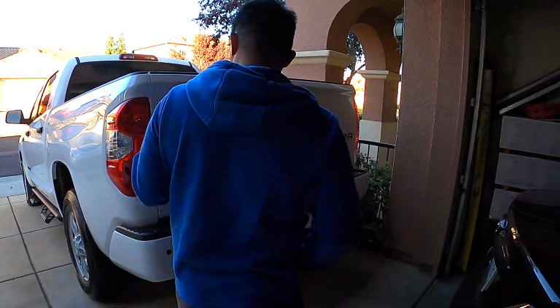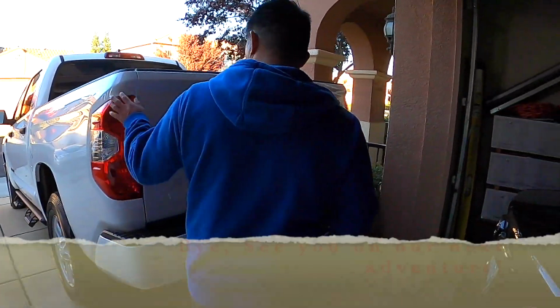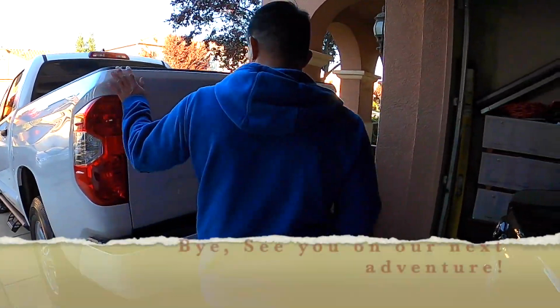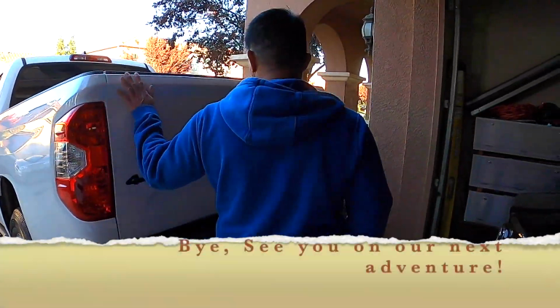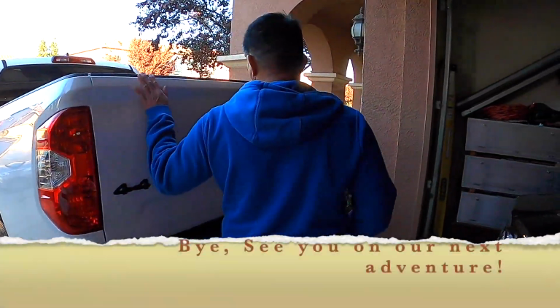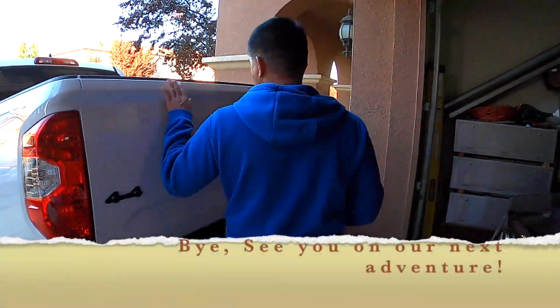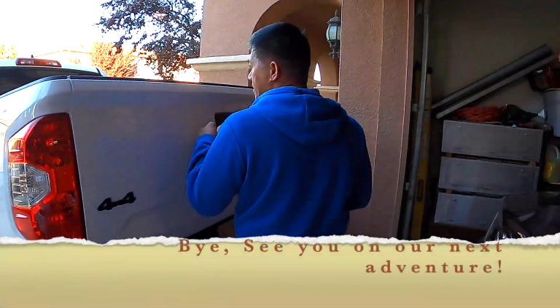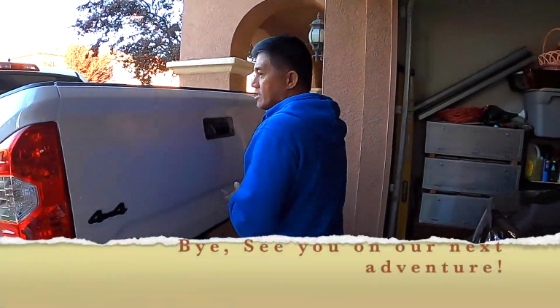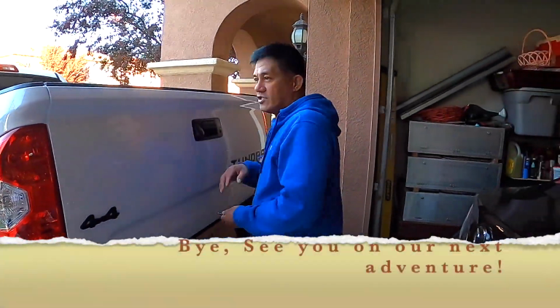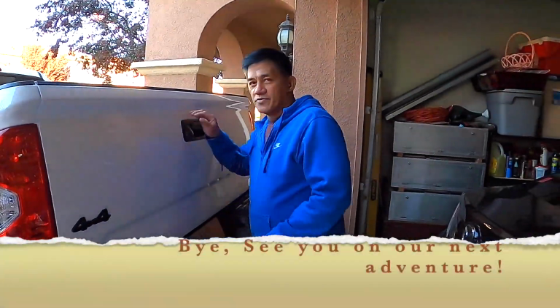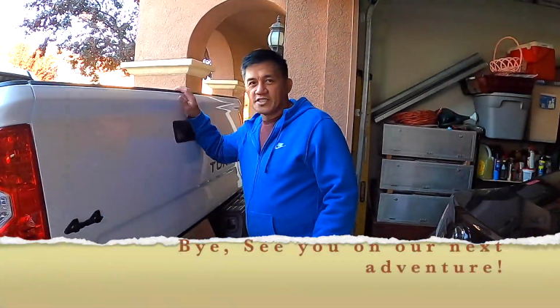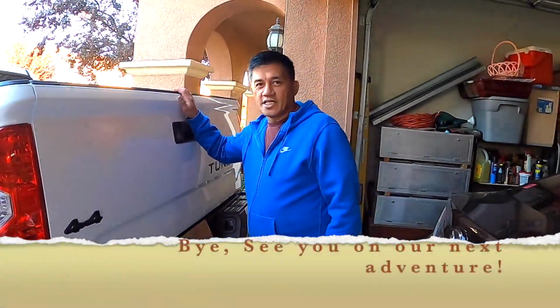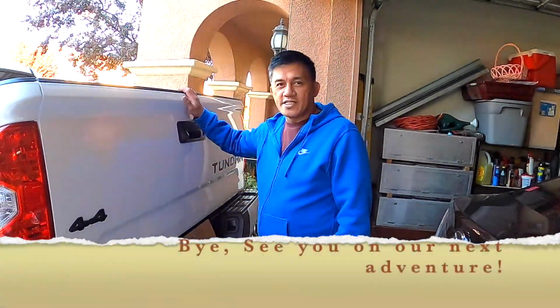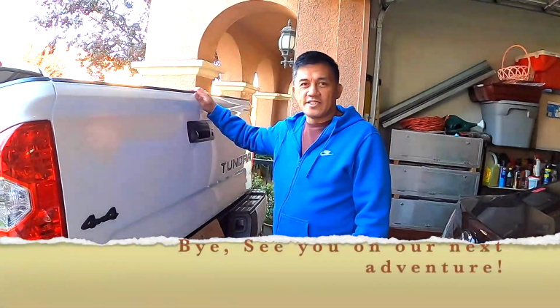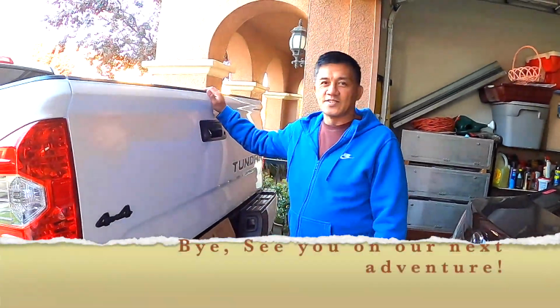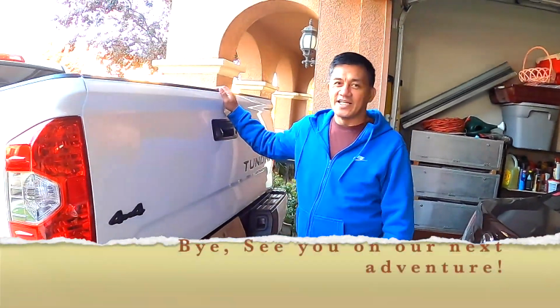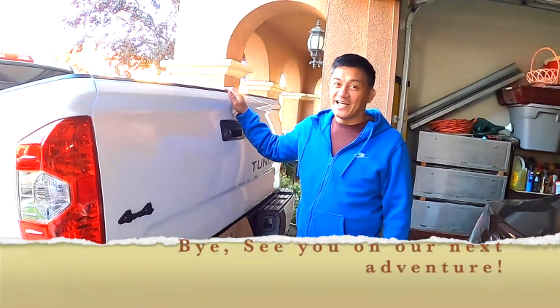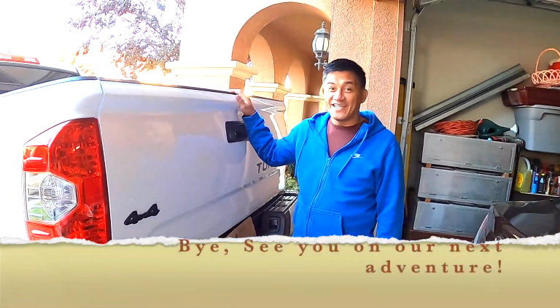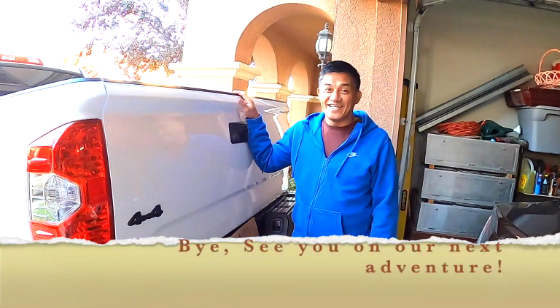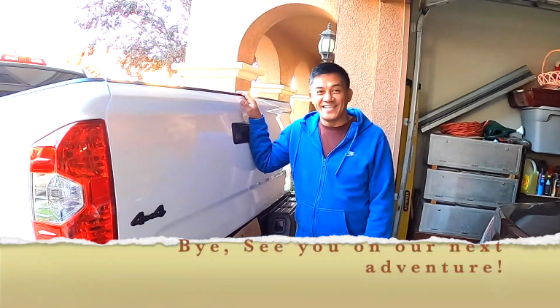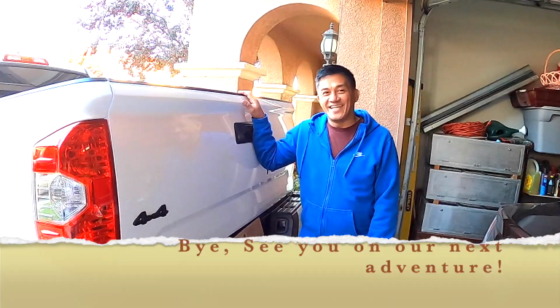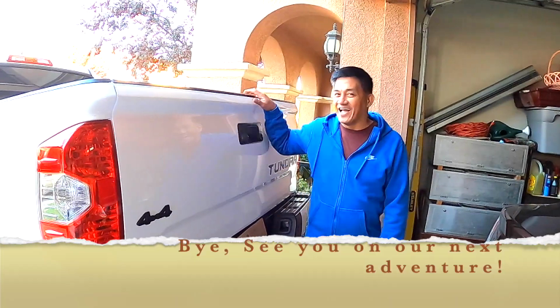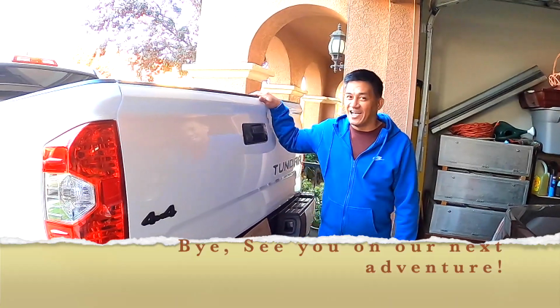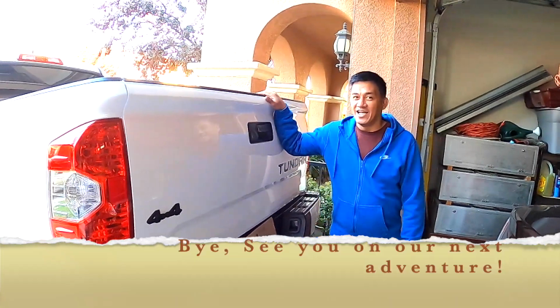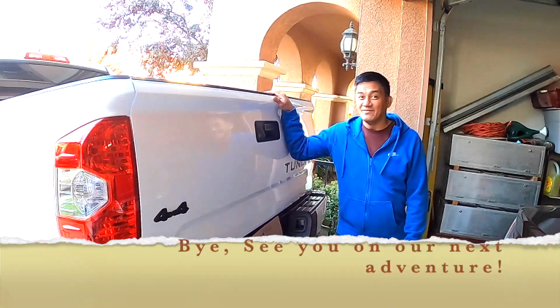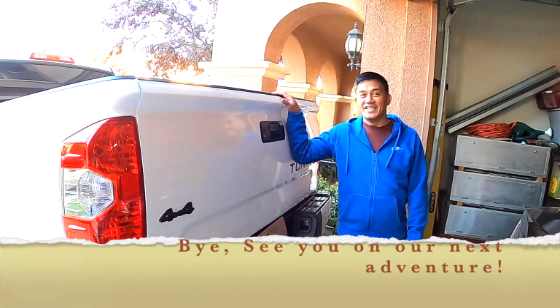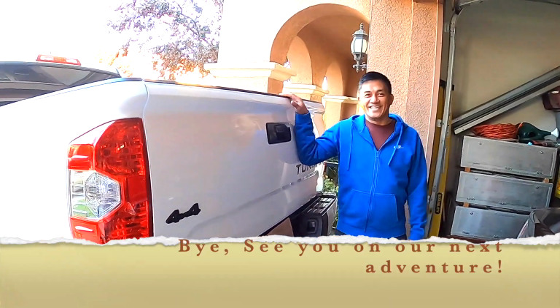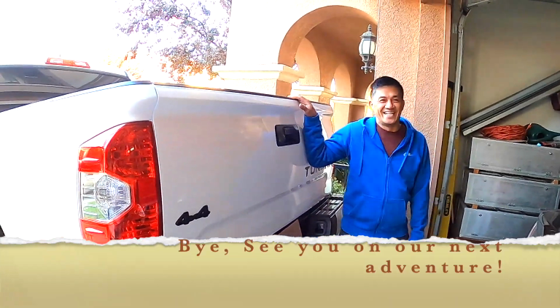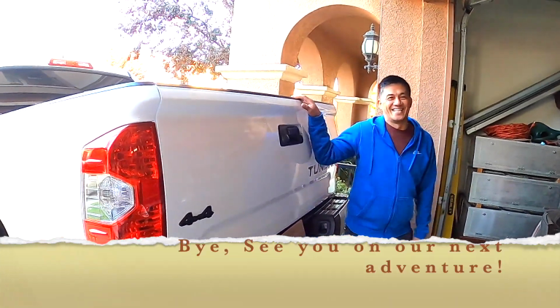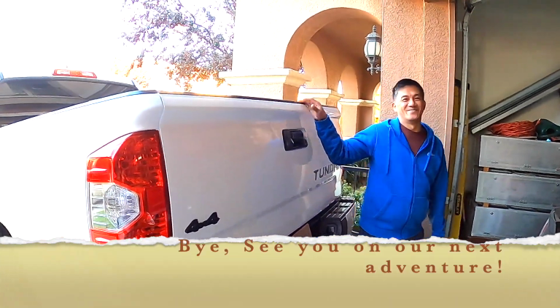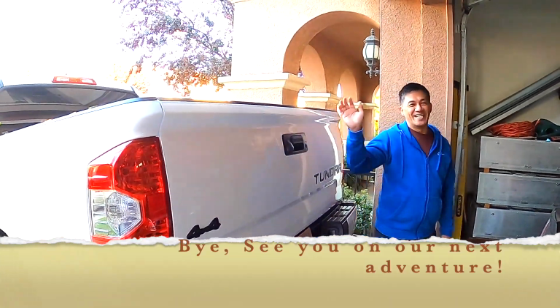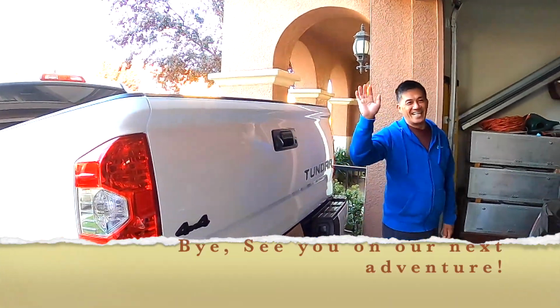Hope you guys like it because I like it — I love it! Bye!